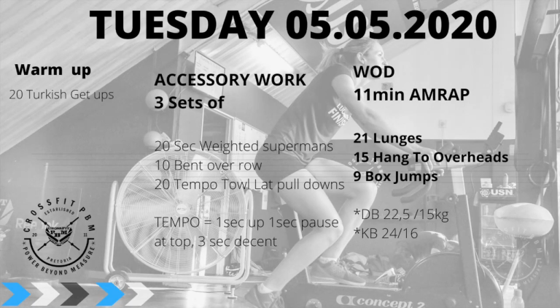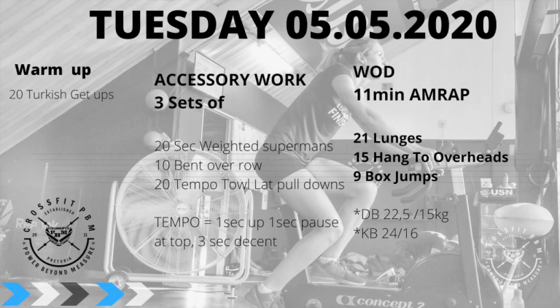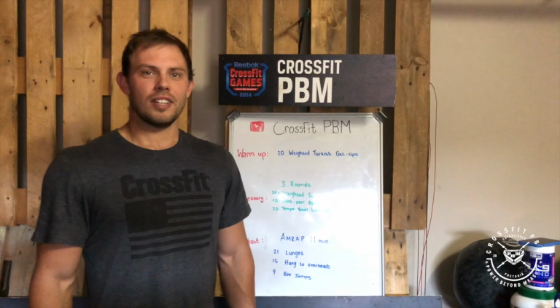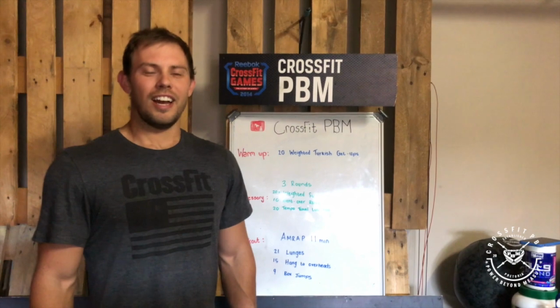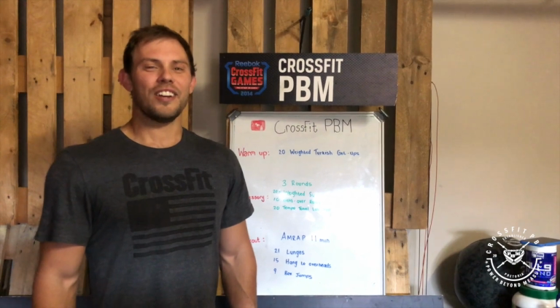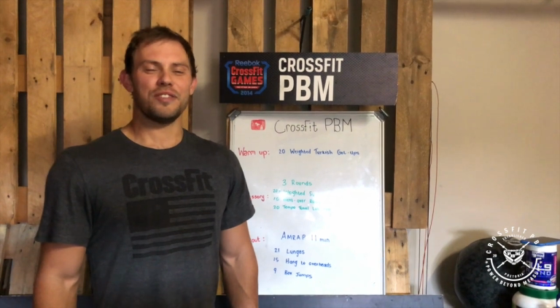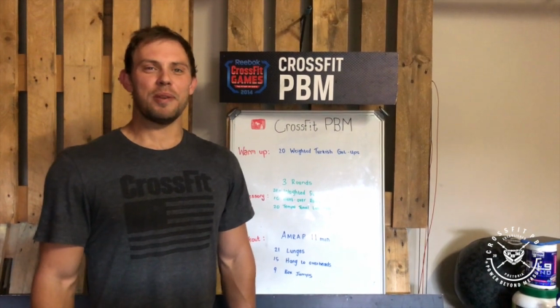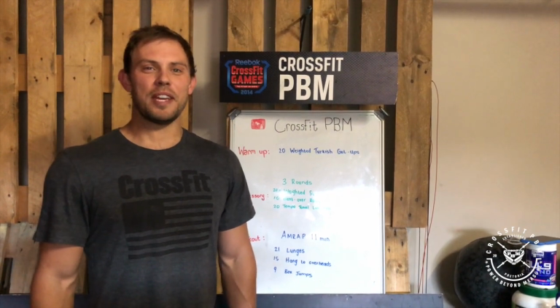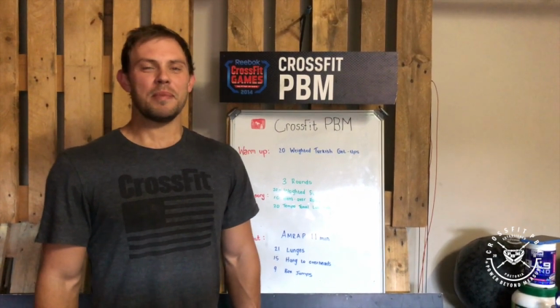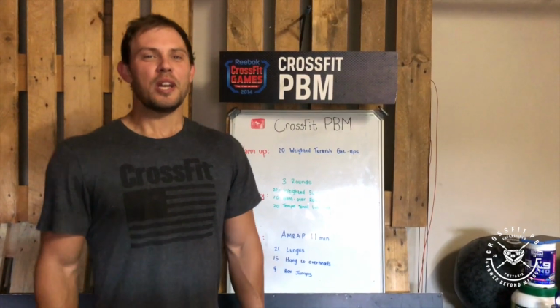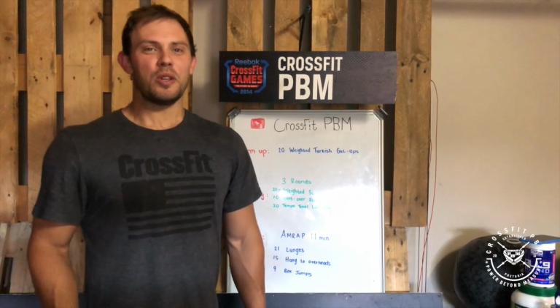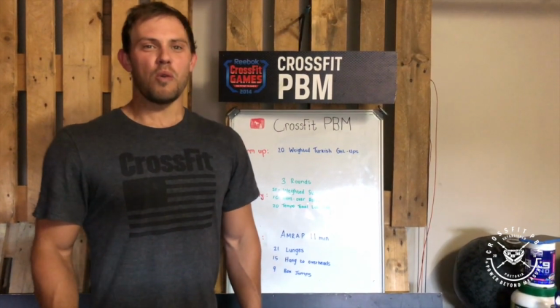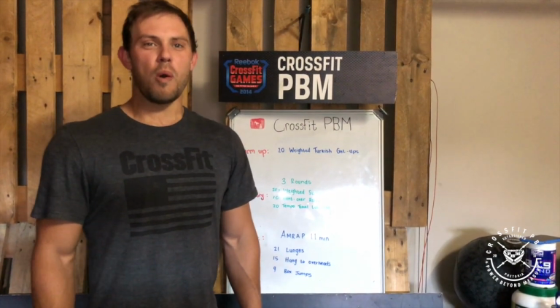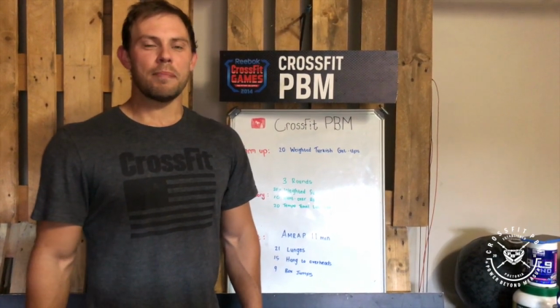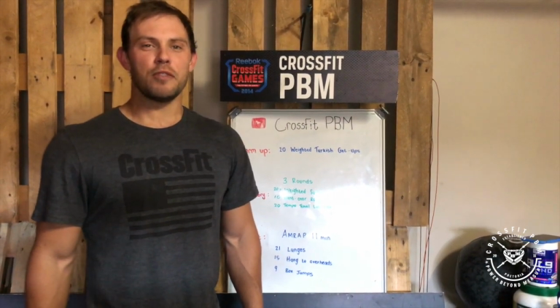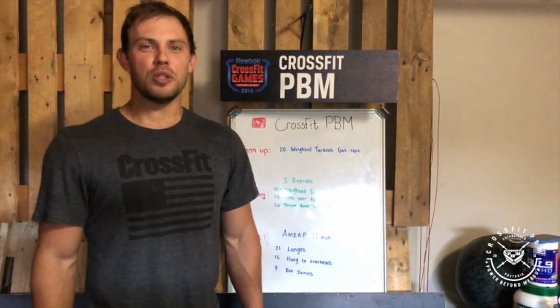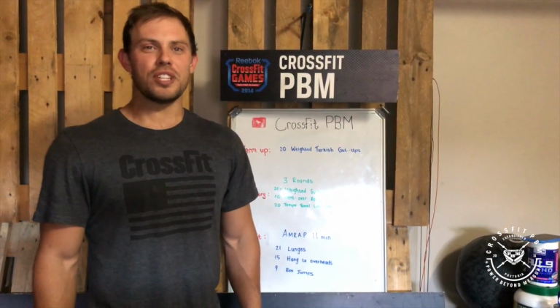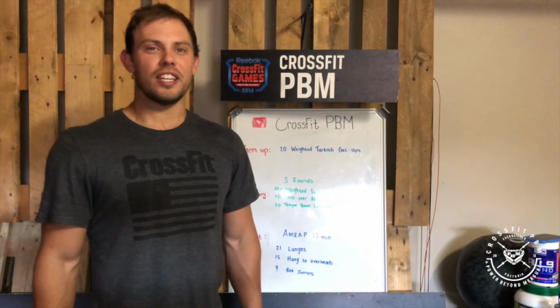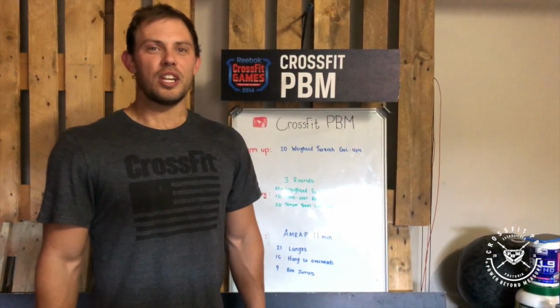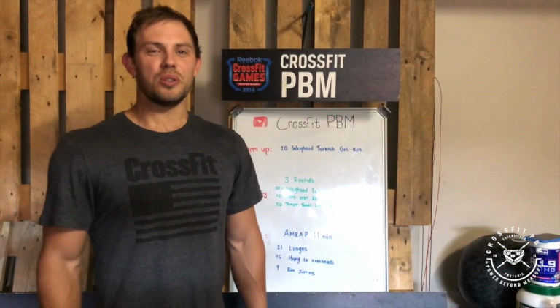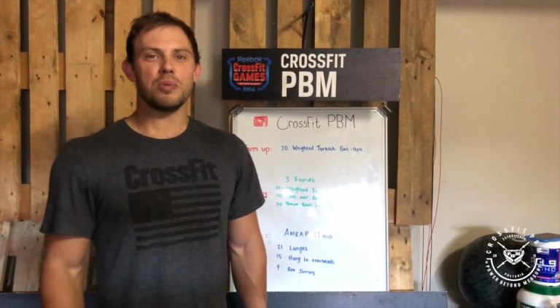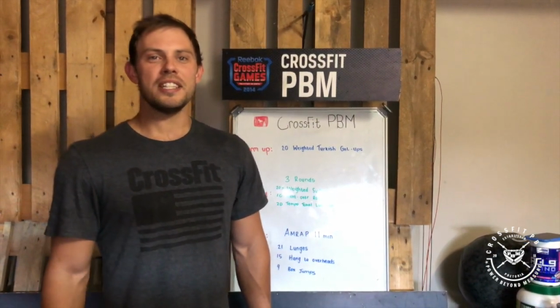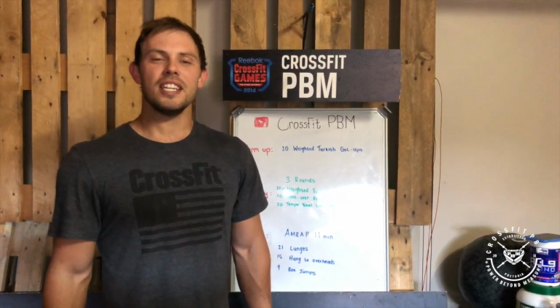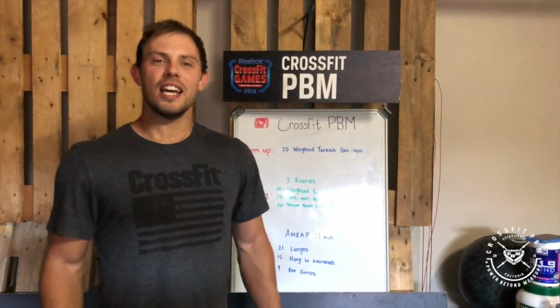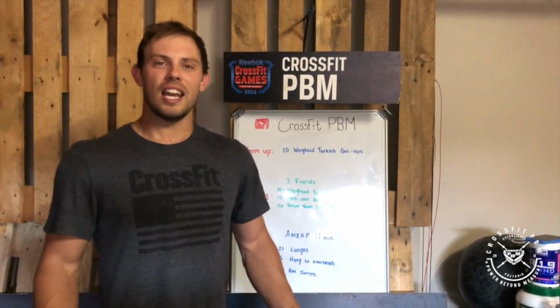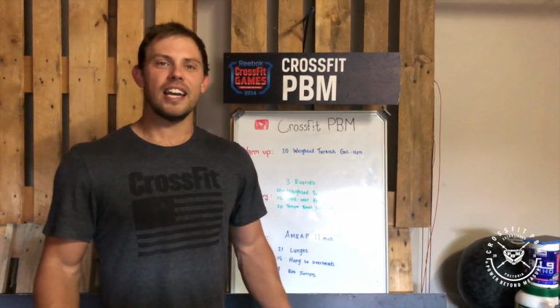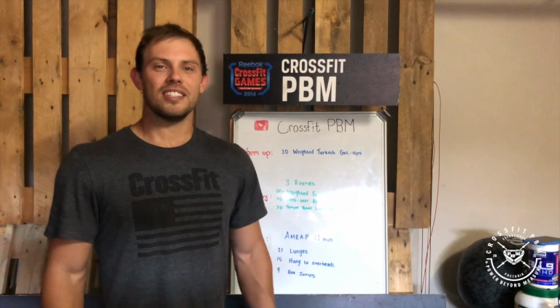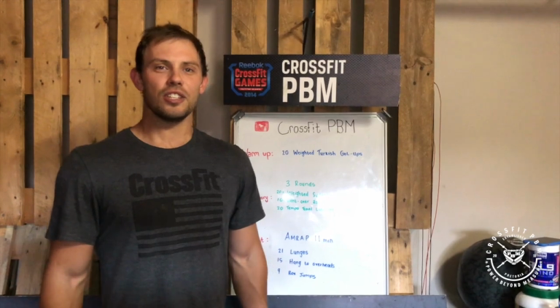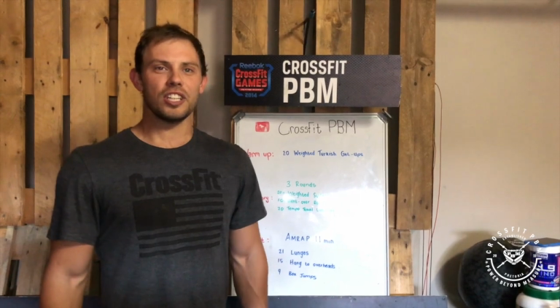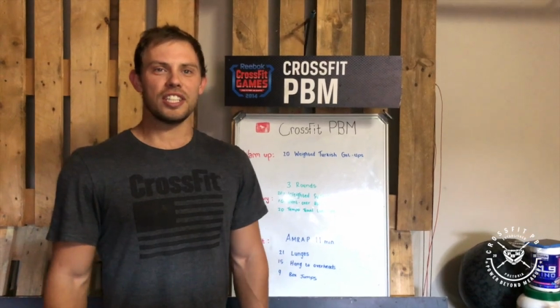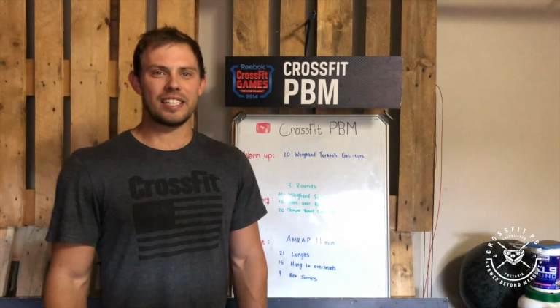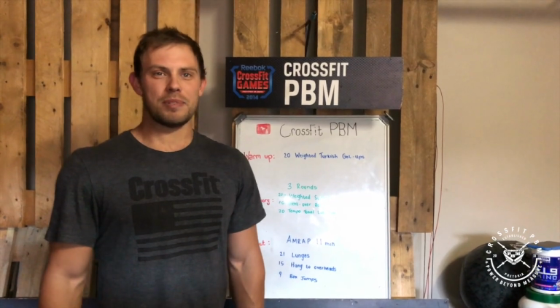Hi CrossFit PBM, your warm-up for Tuesday. You'll do 20 light Turkish get-ups.